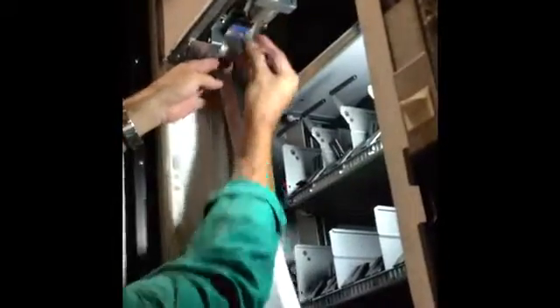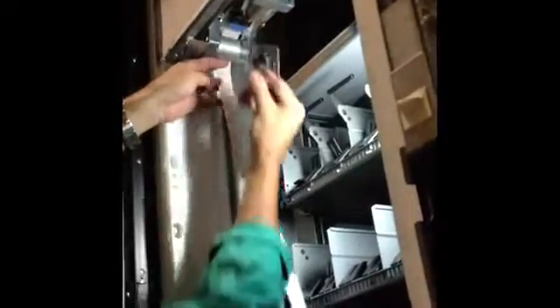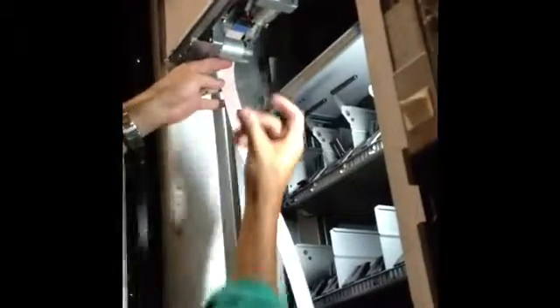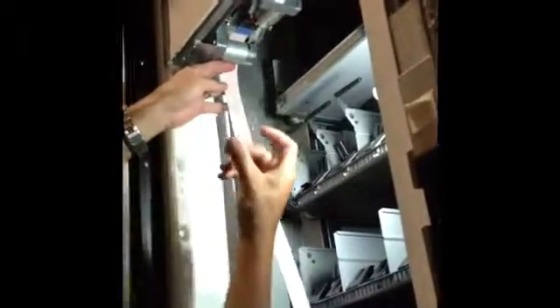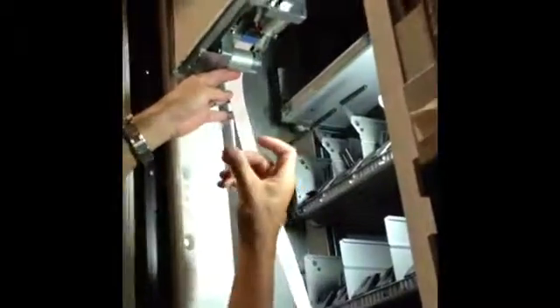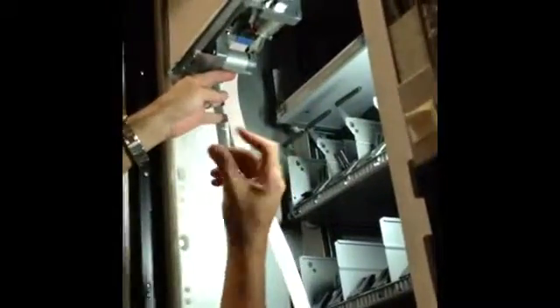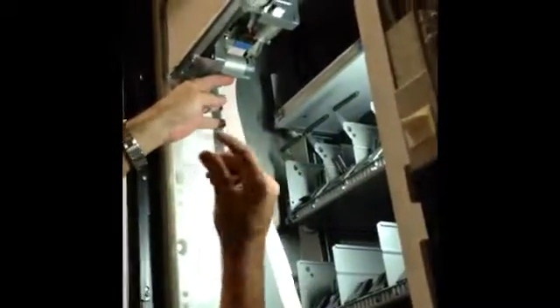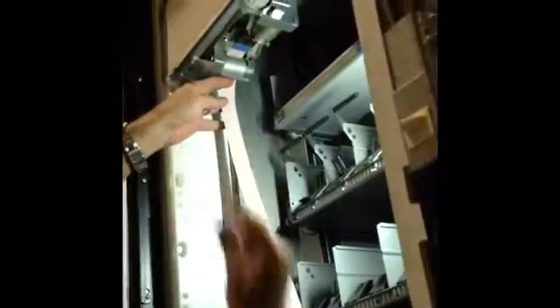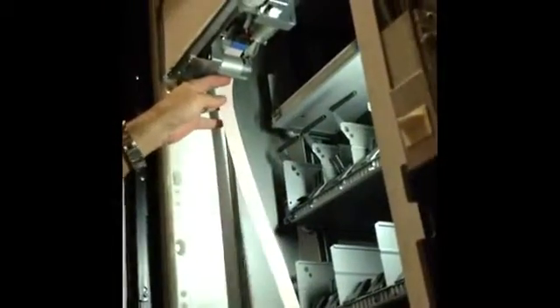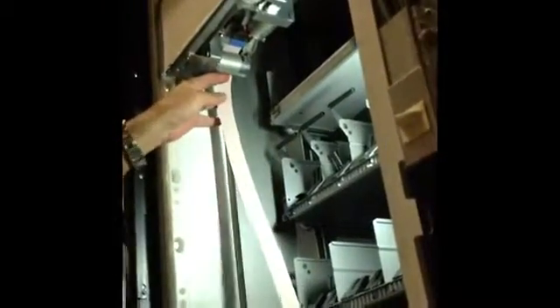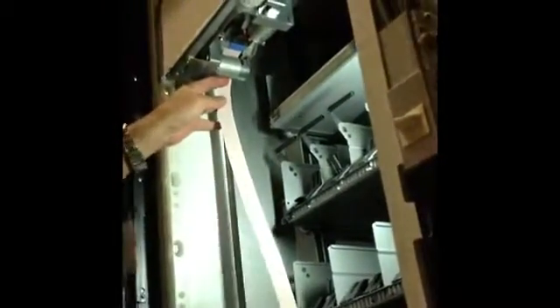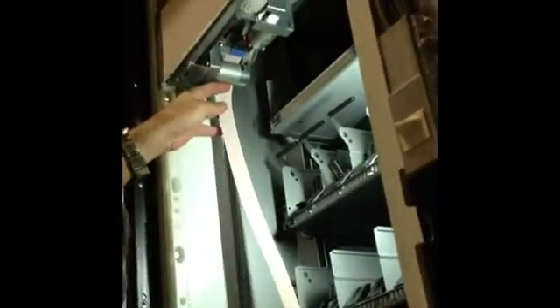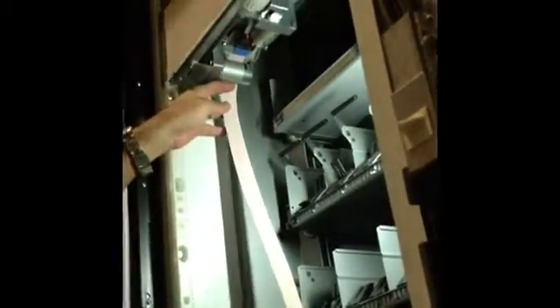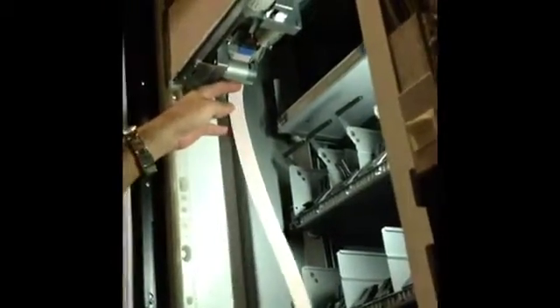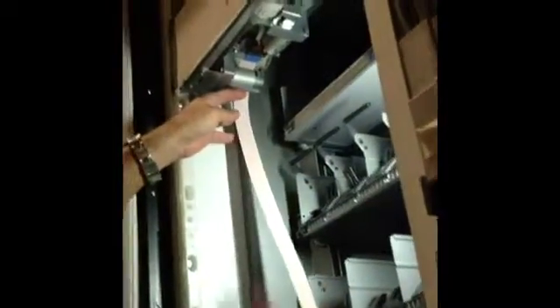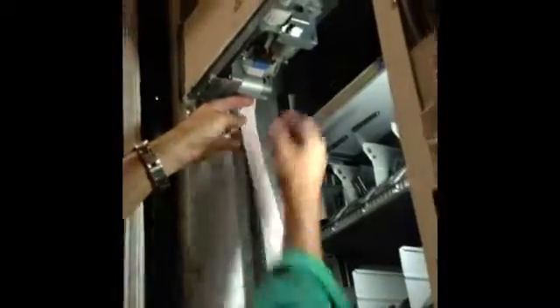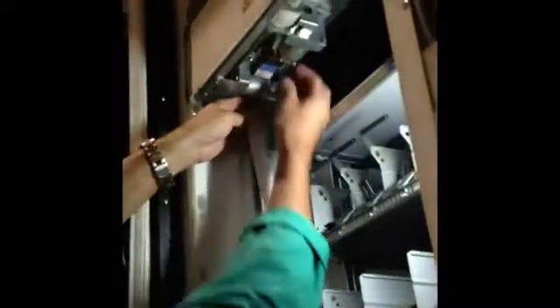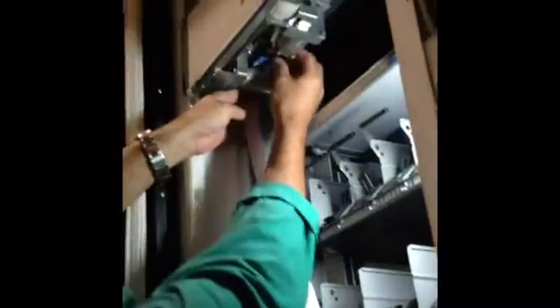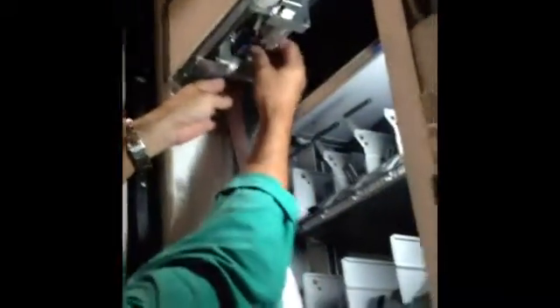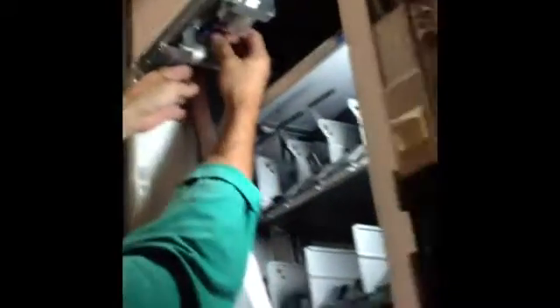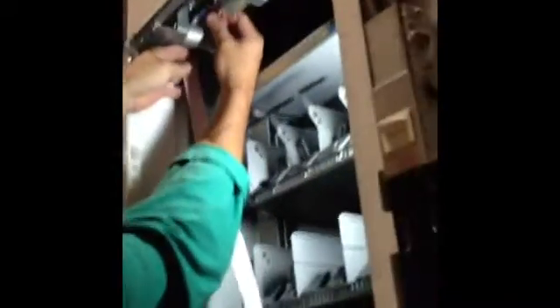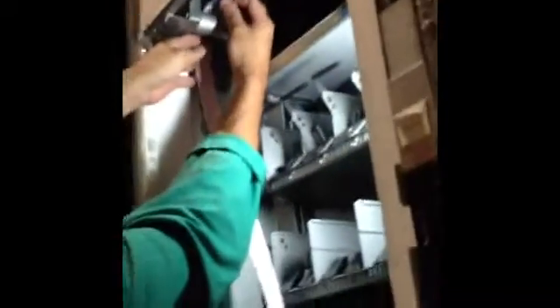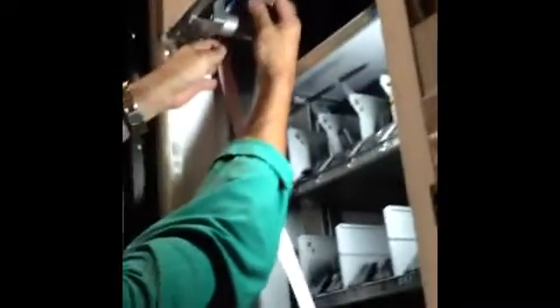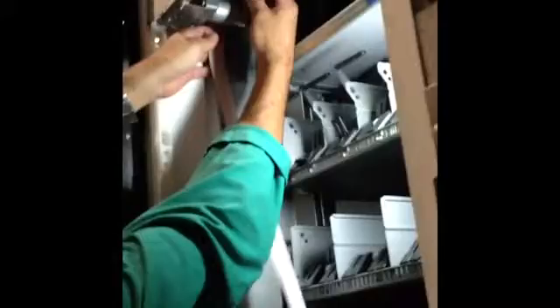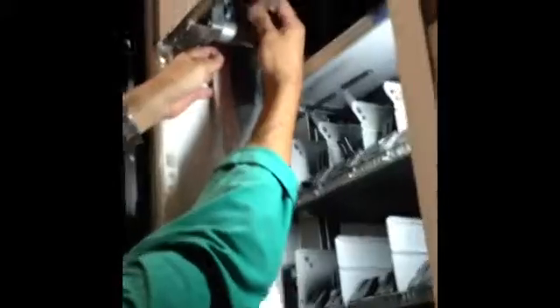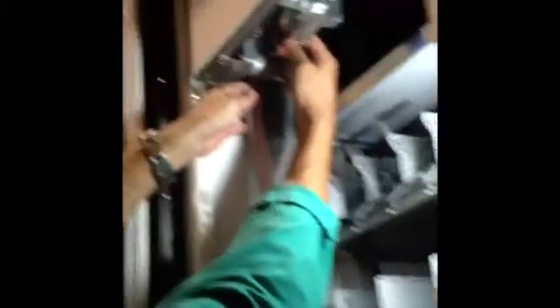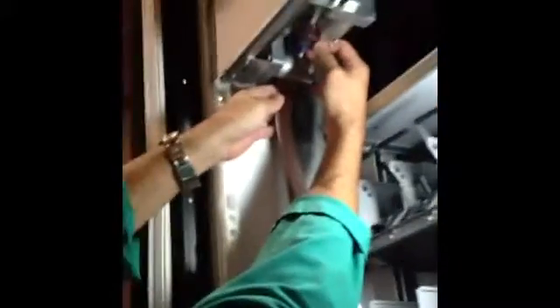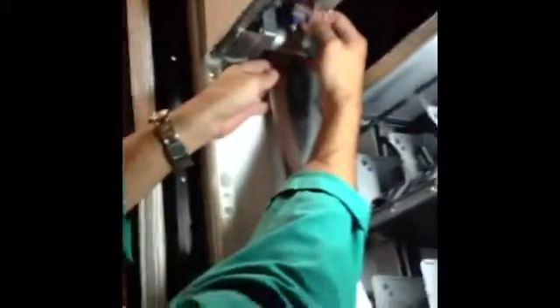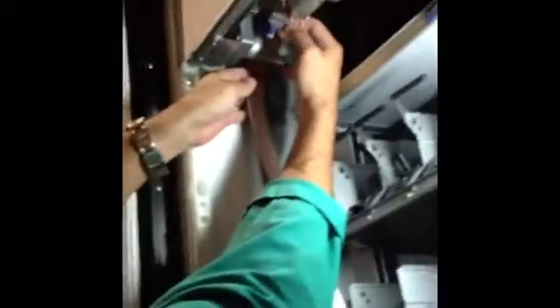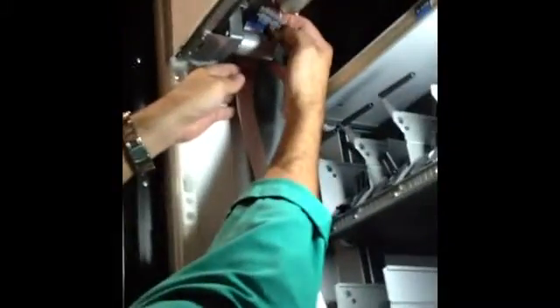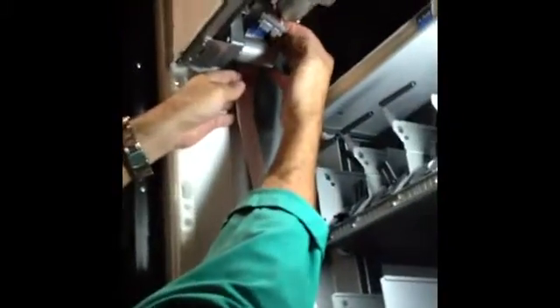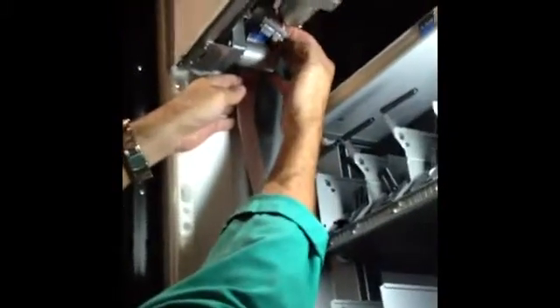We remove the plastic bracket and pull it straight out of the male 9-pin.